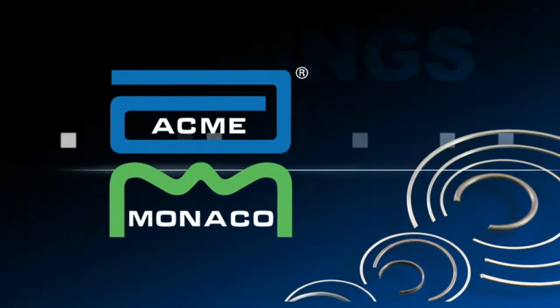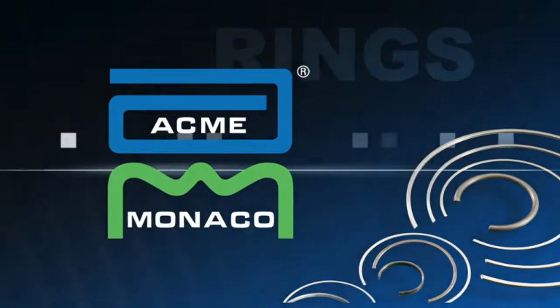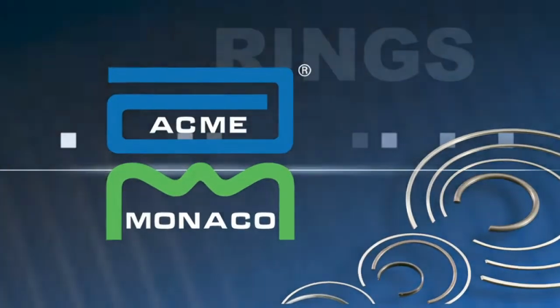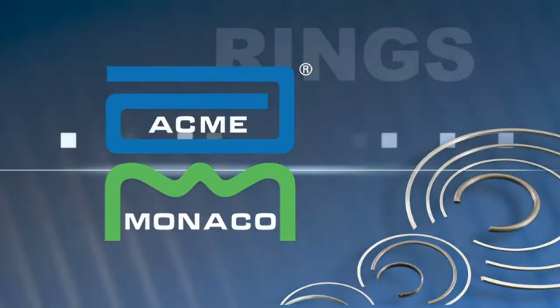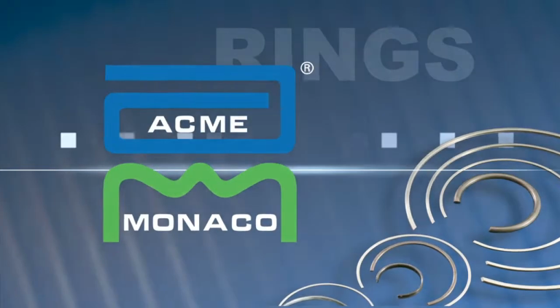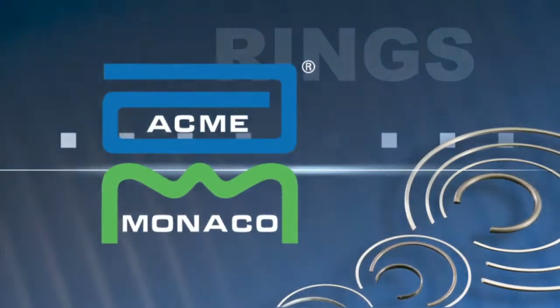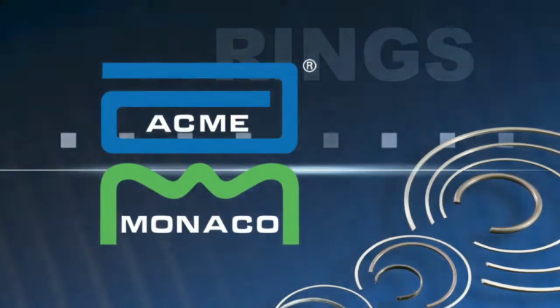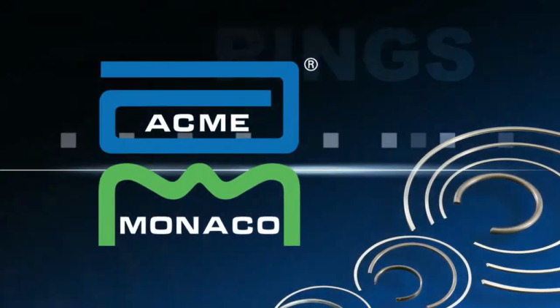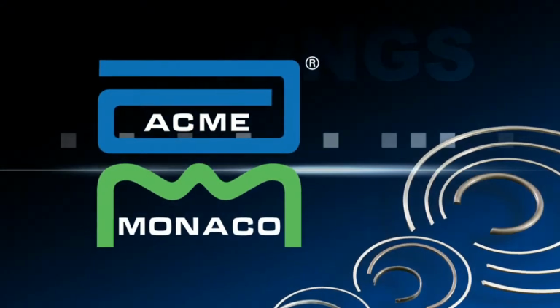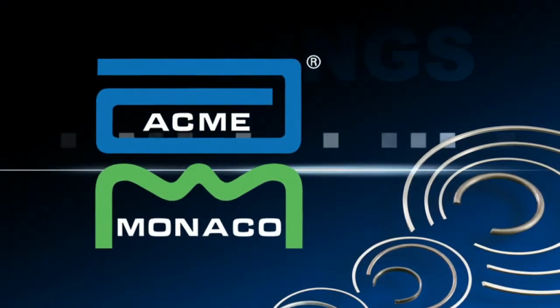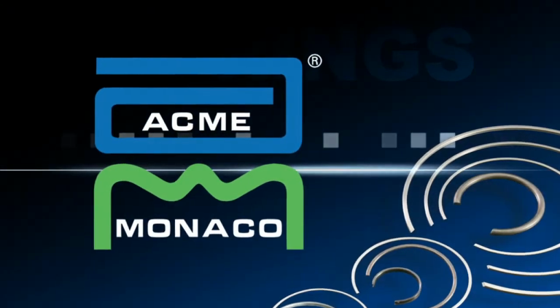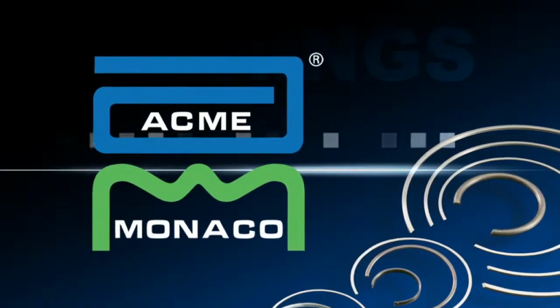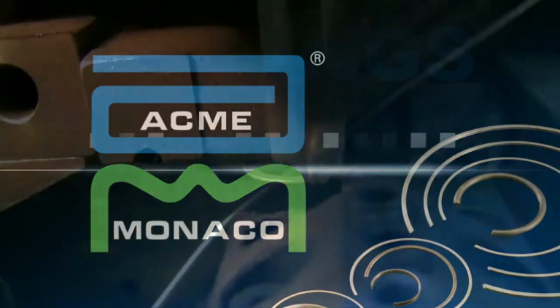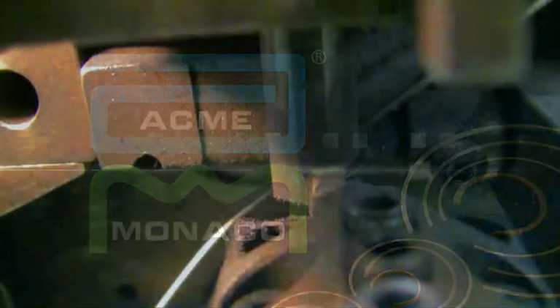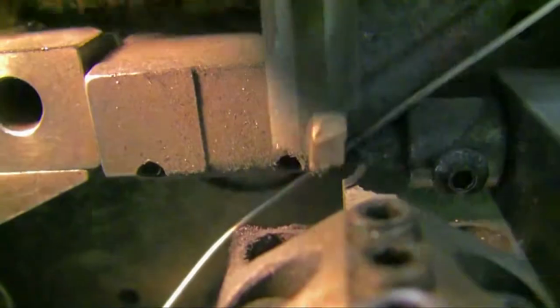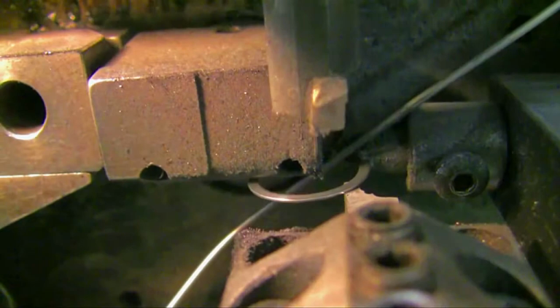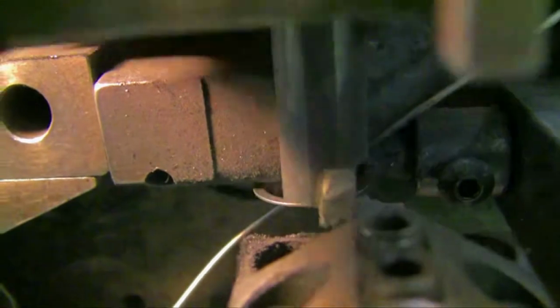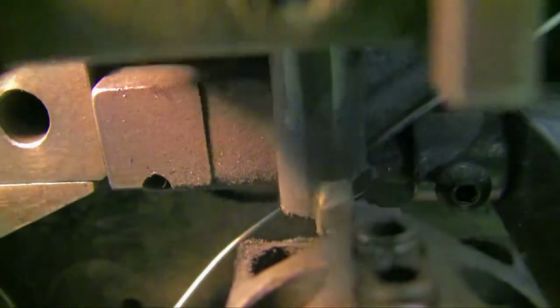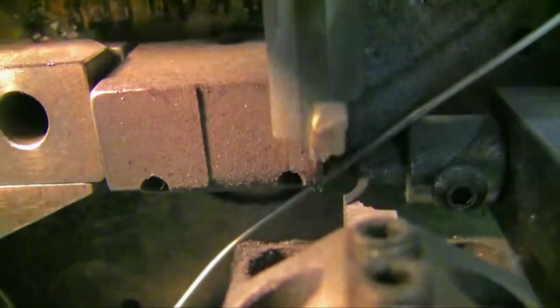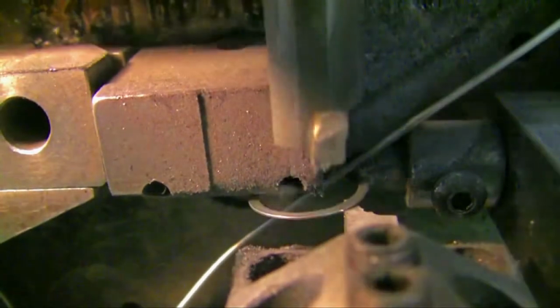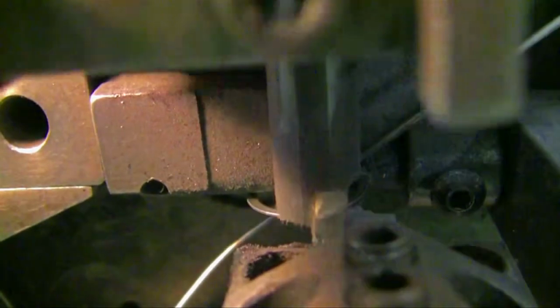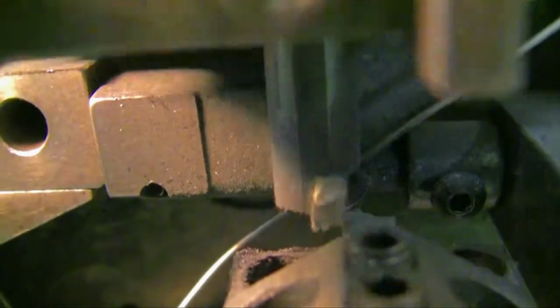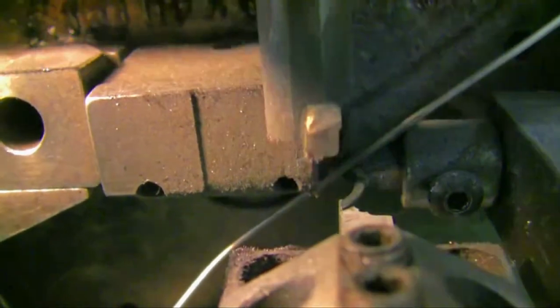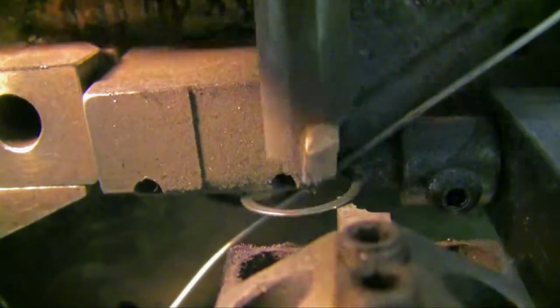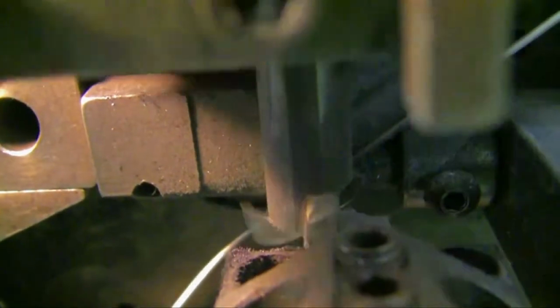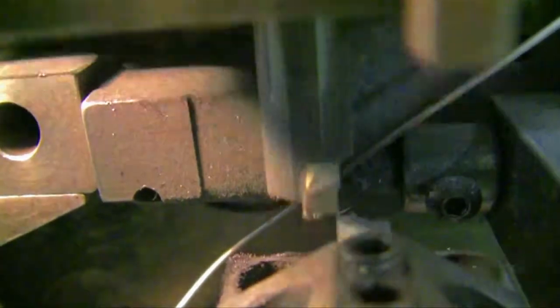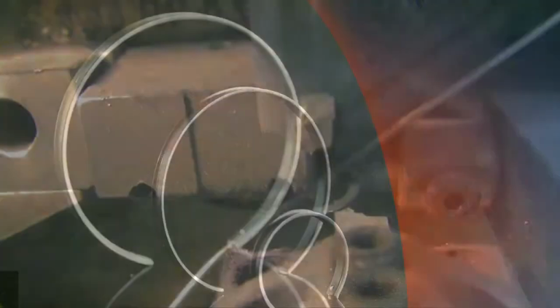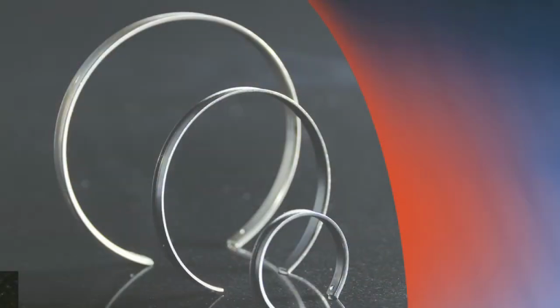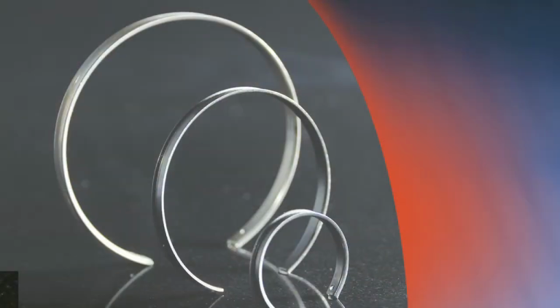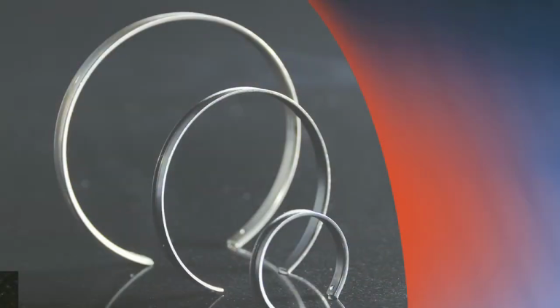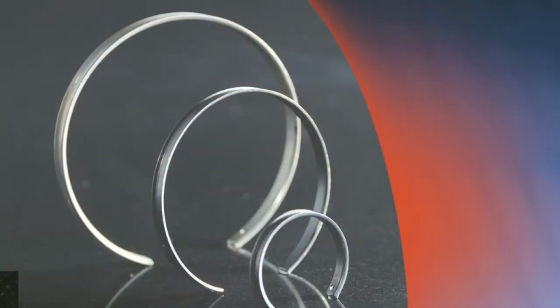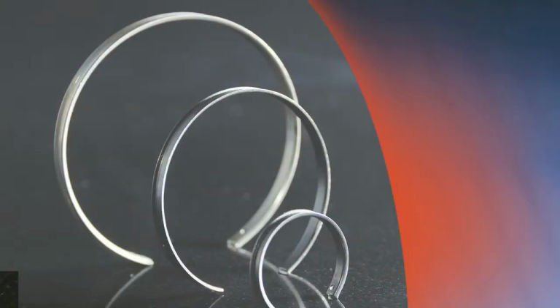Need internal, external, or specialty rings? Acme Monaco rings hold tight, position accurately, and eliminate yawing.